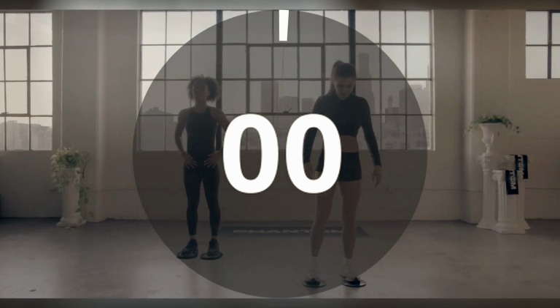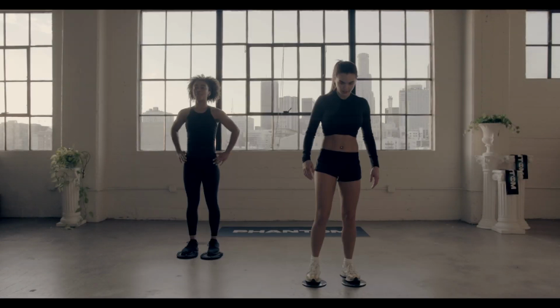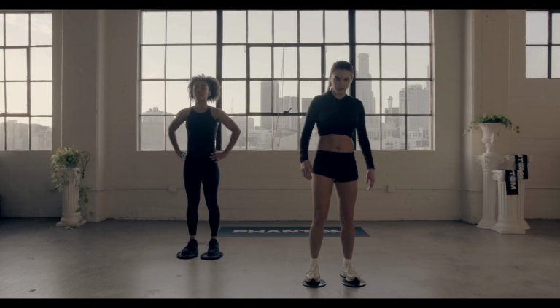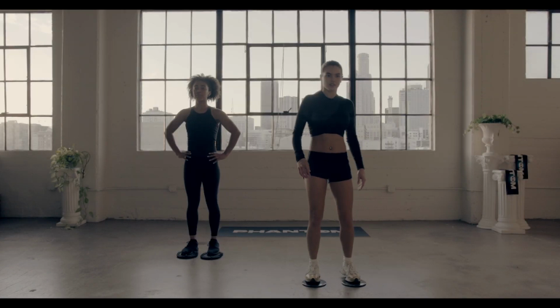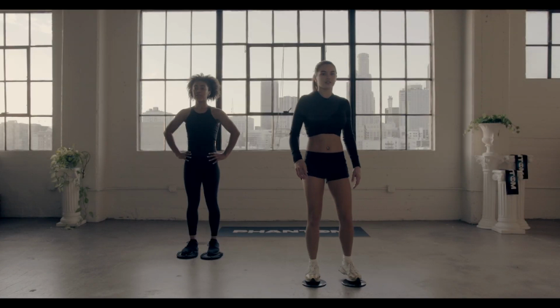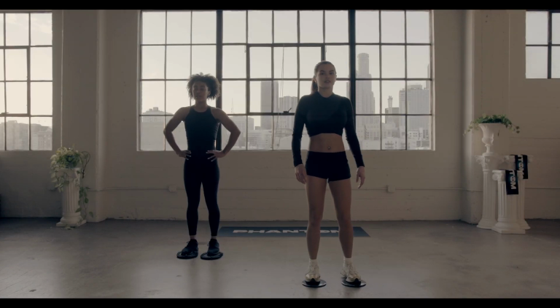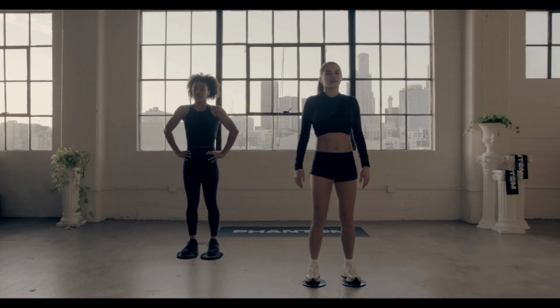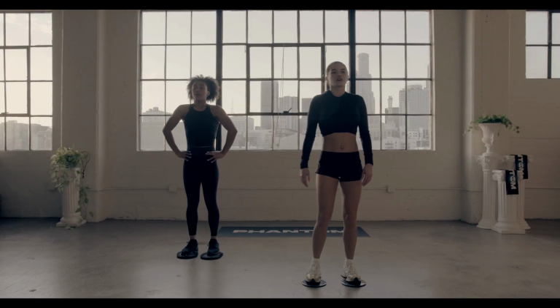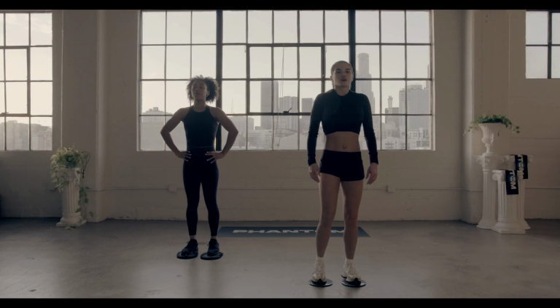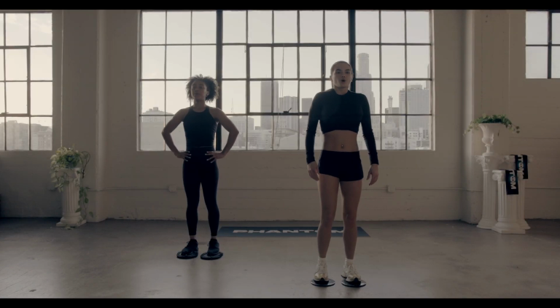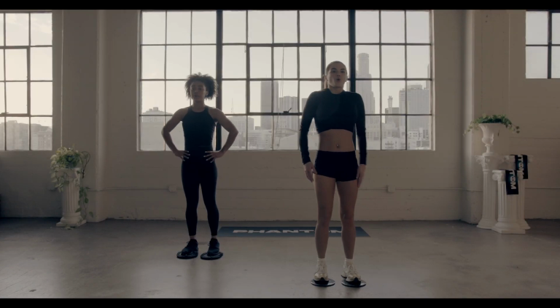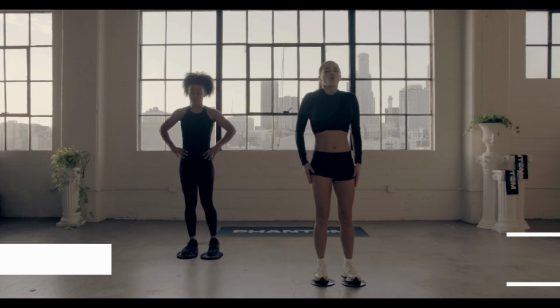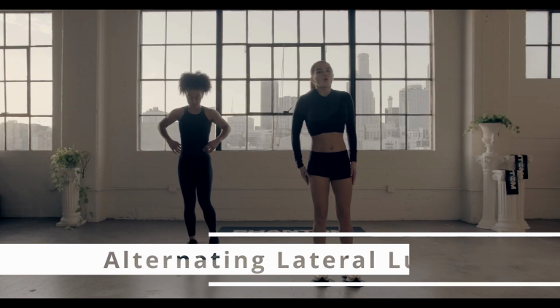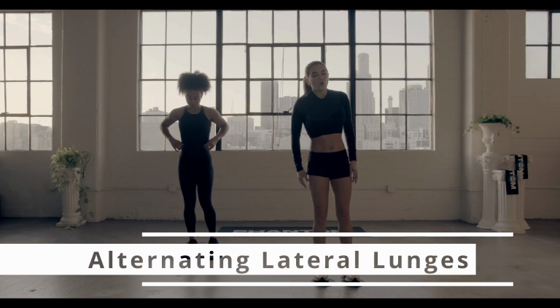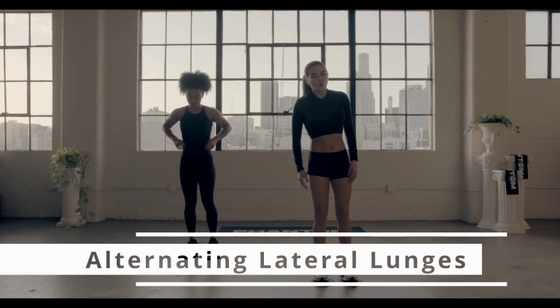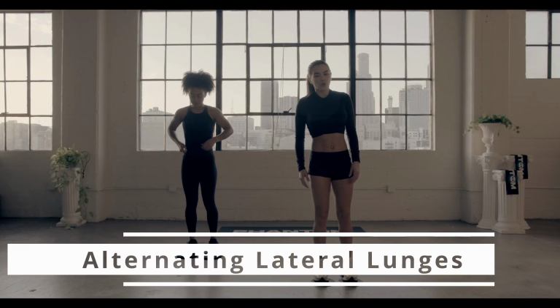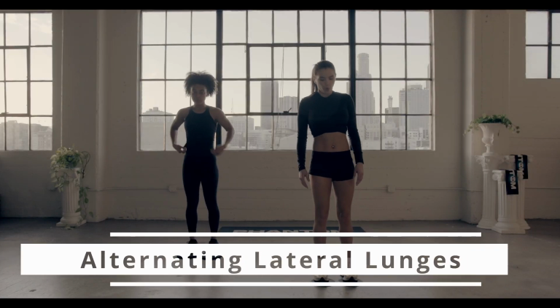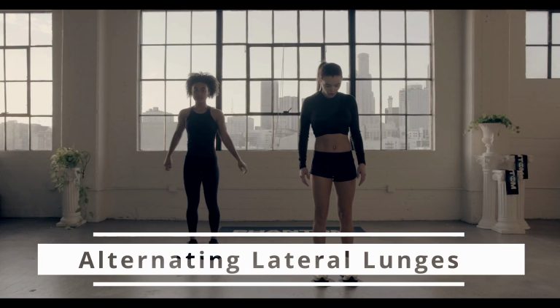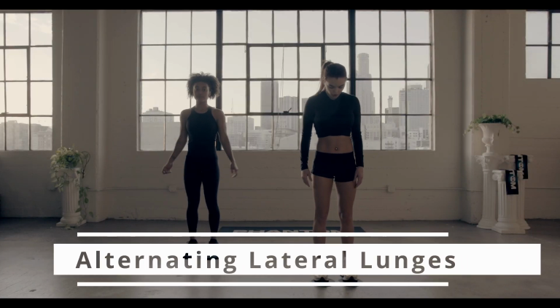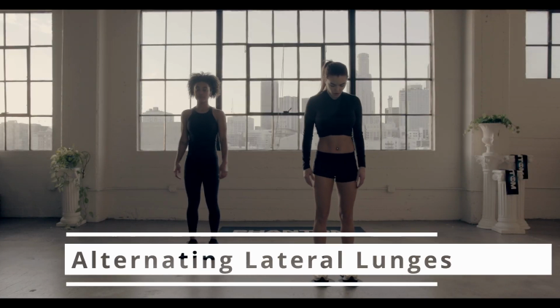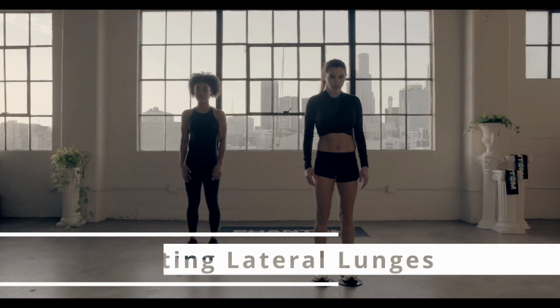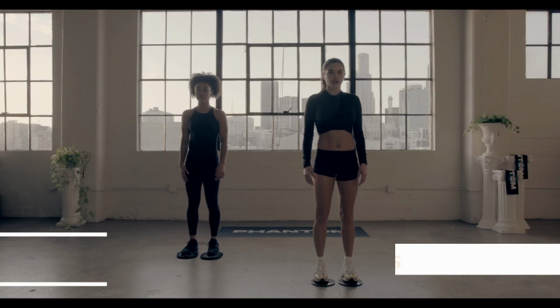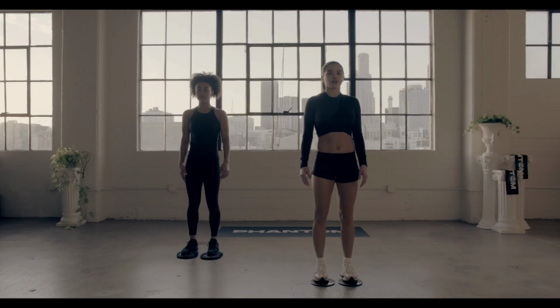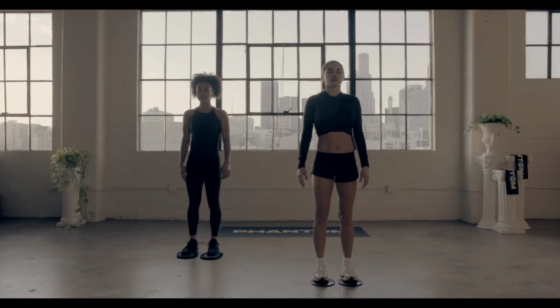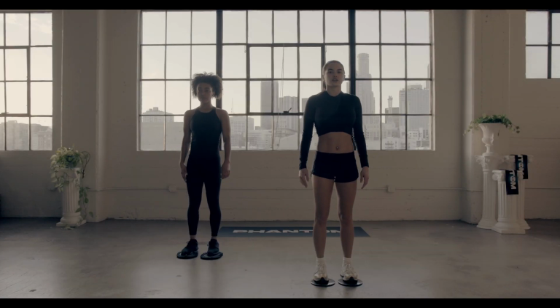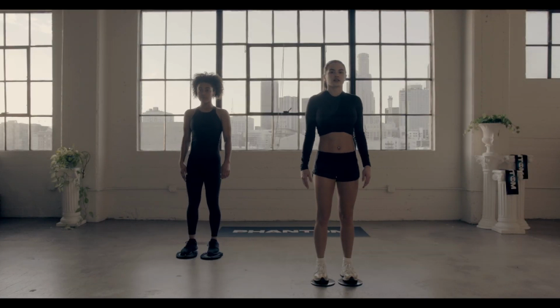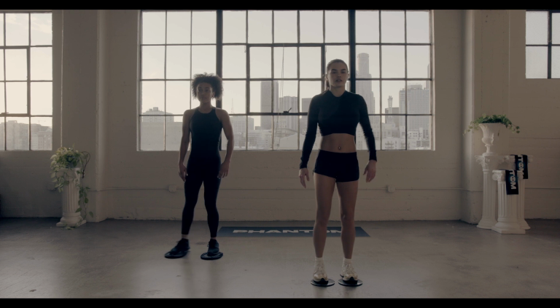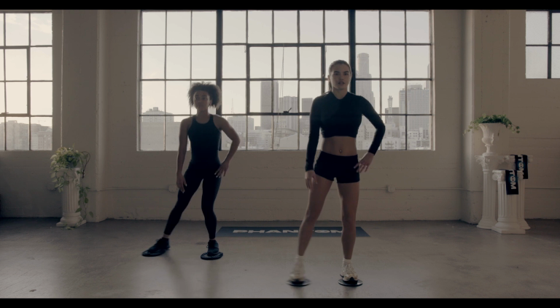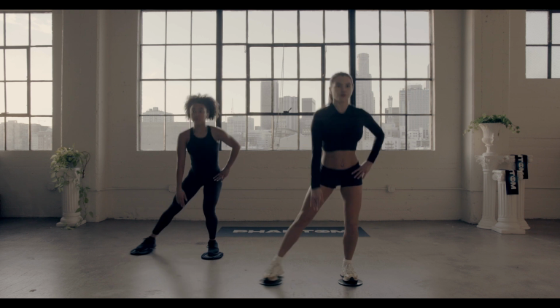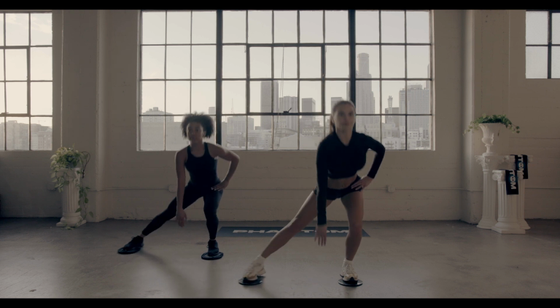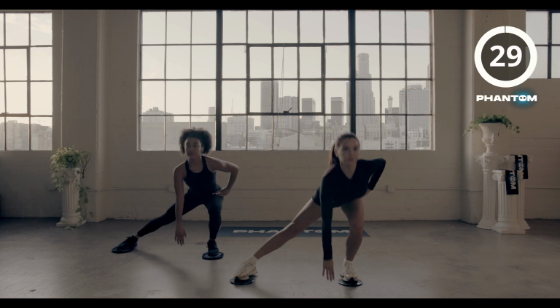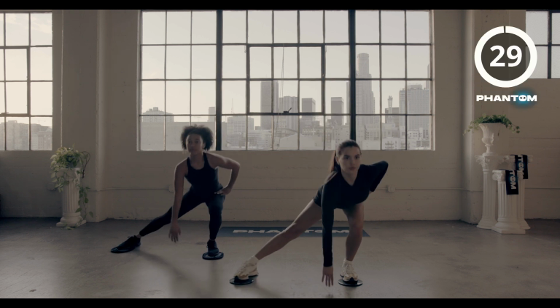Bring it back for our final set in three, two, one, lateral lunges. Let's go.